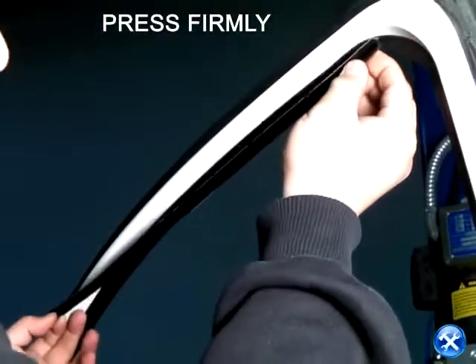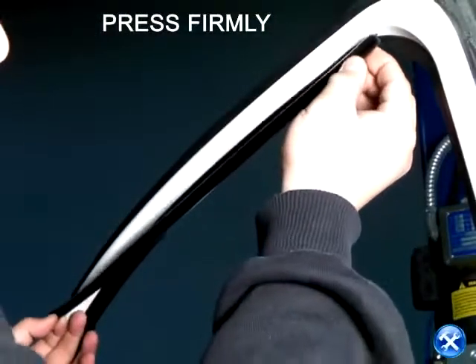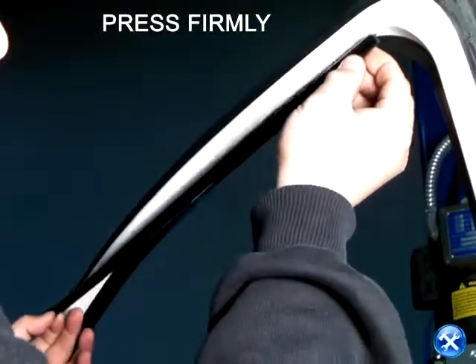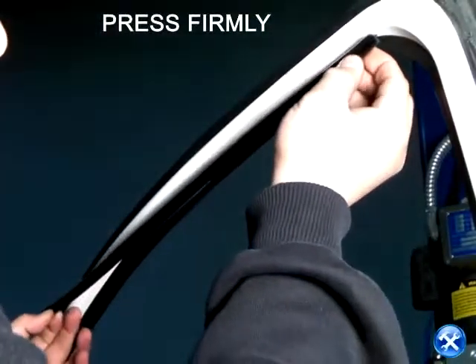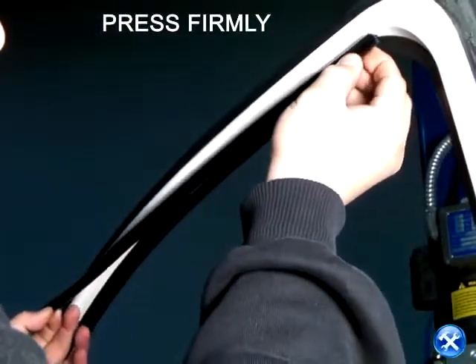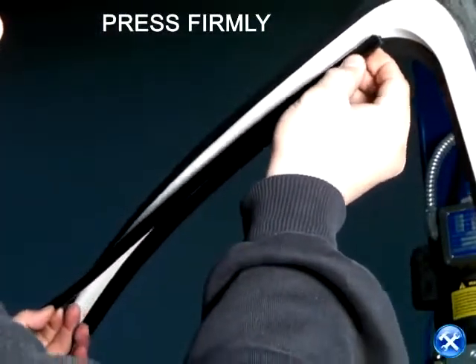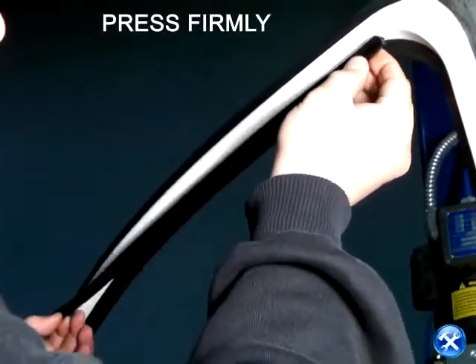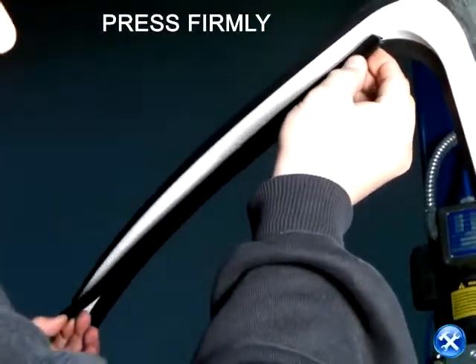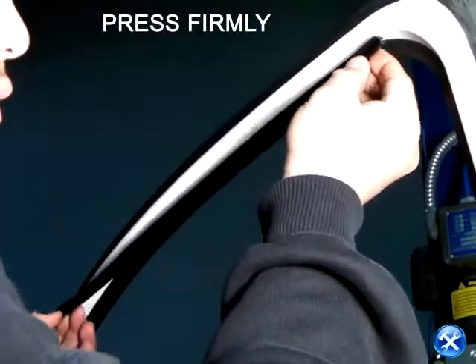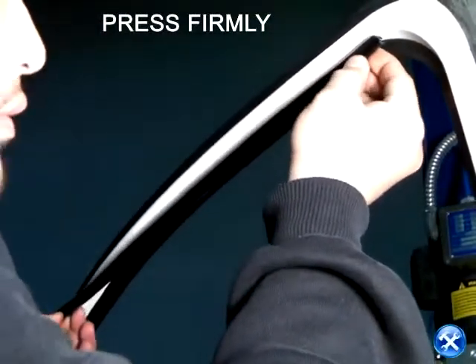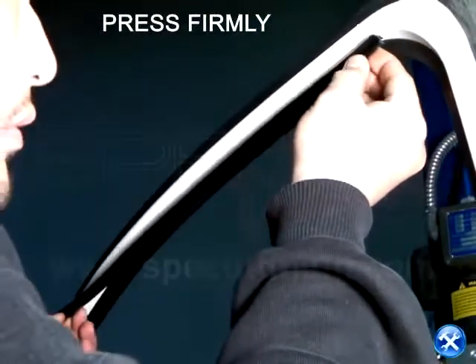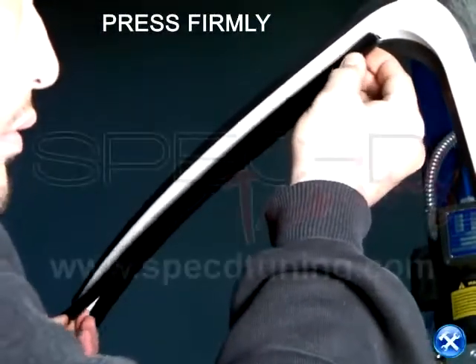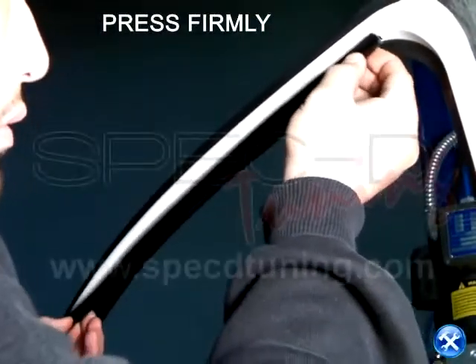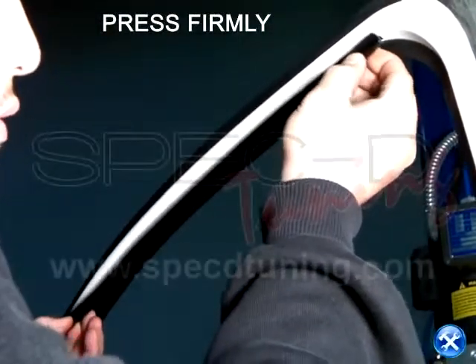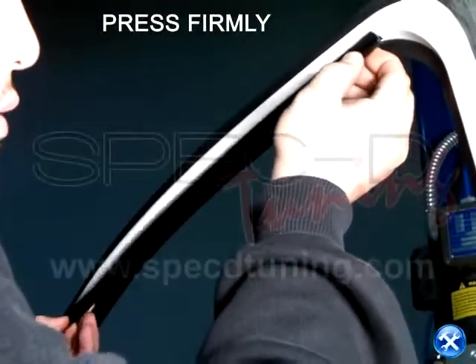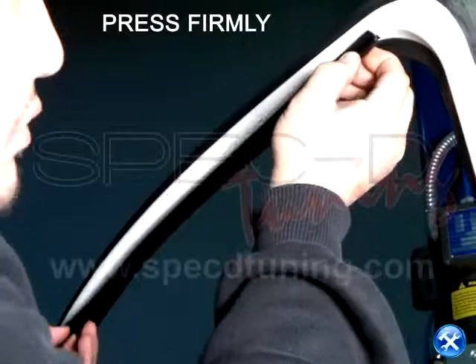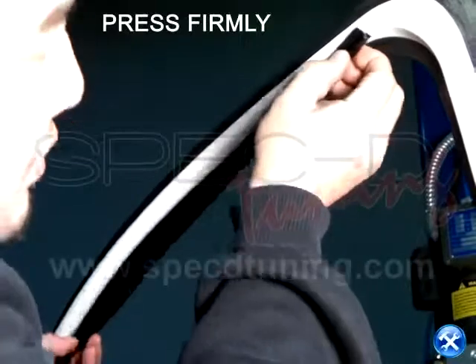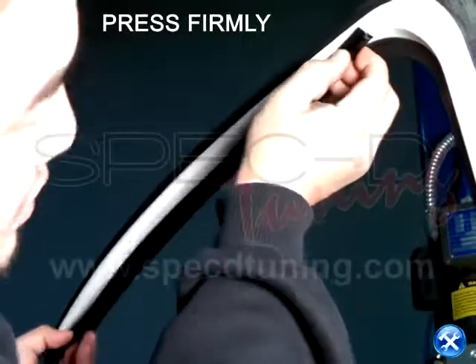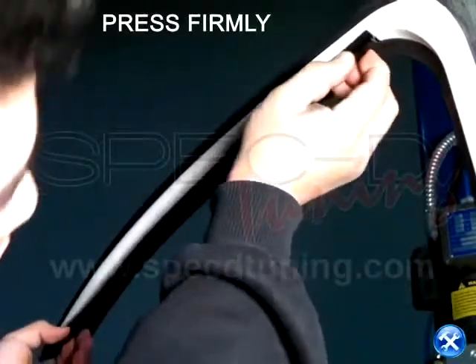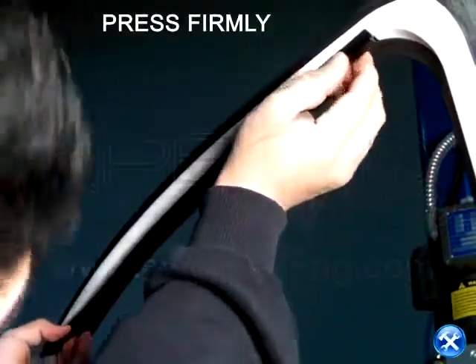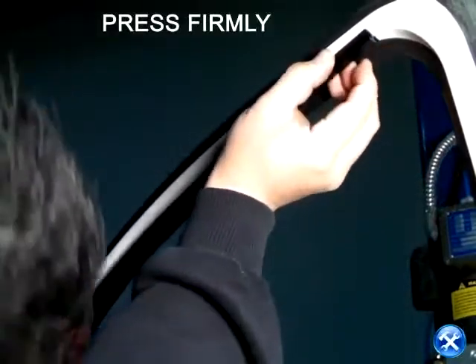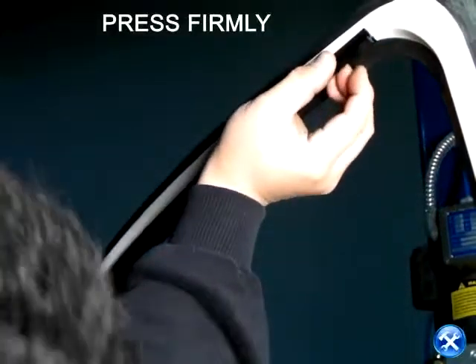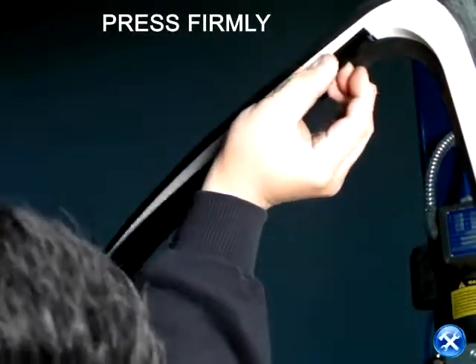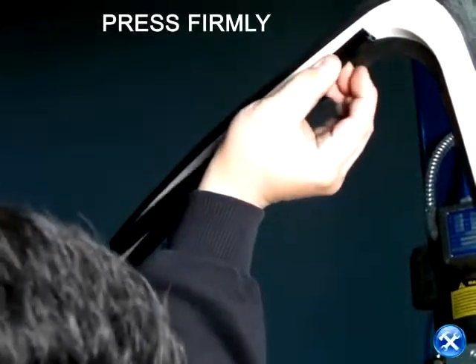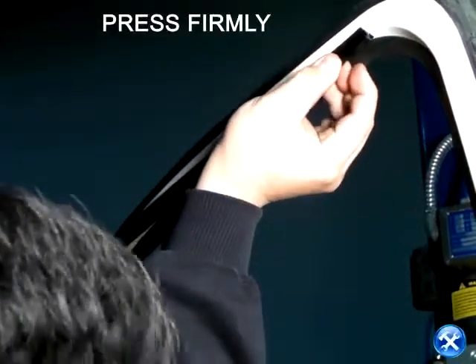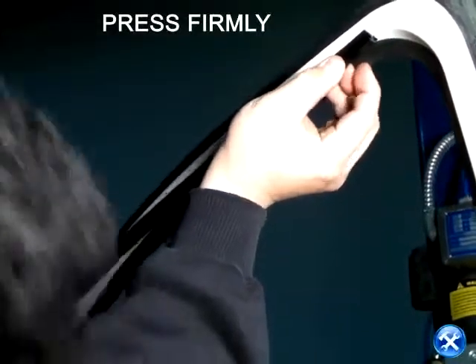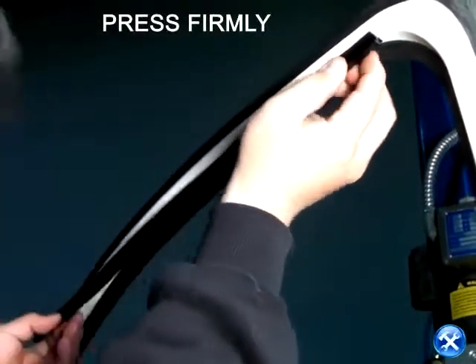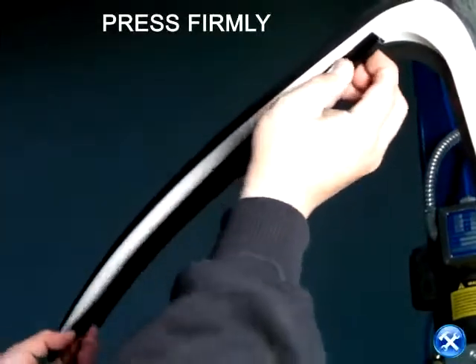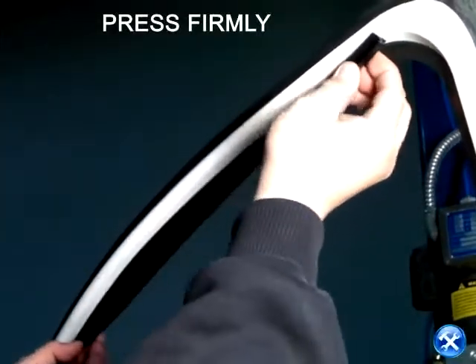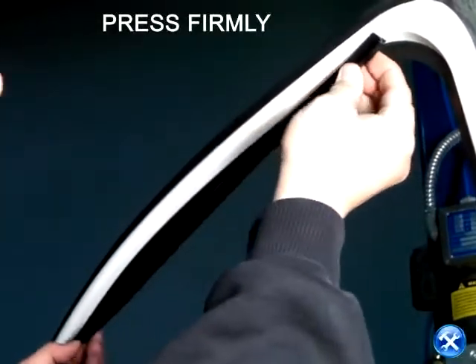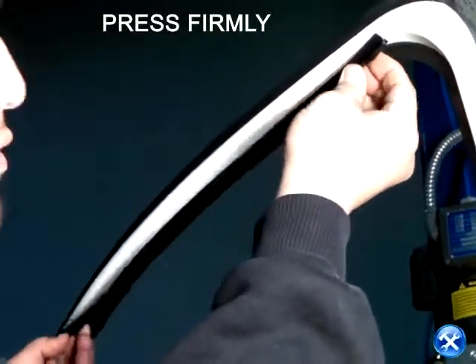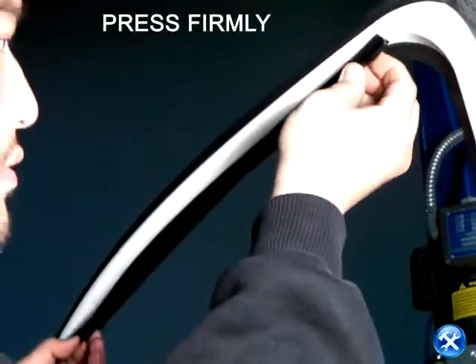We can use the same steps for the top rail. Once the desired location is found, press firmly.